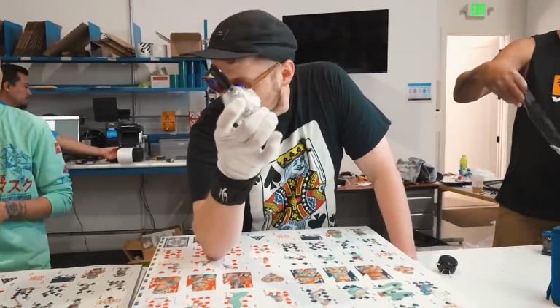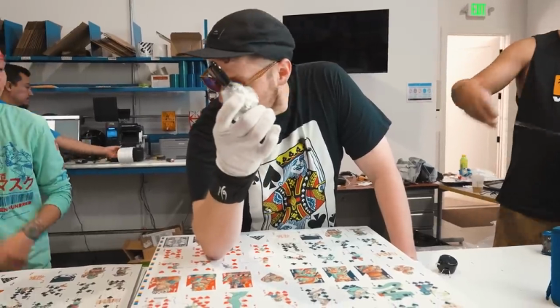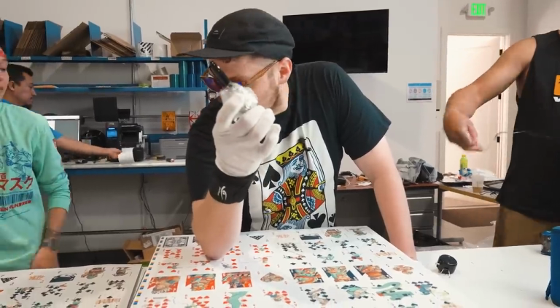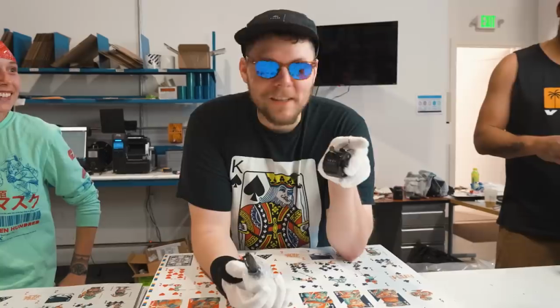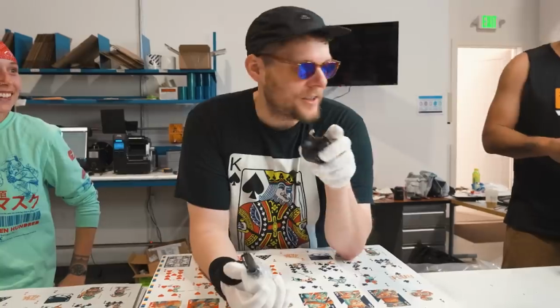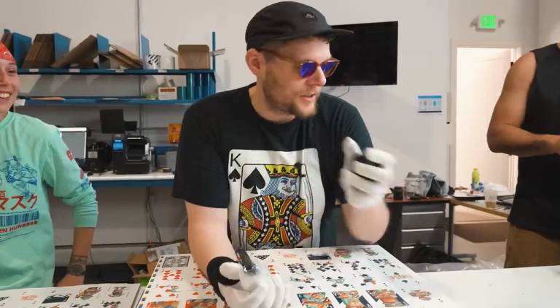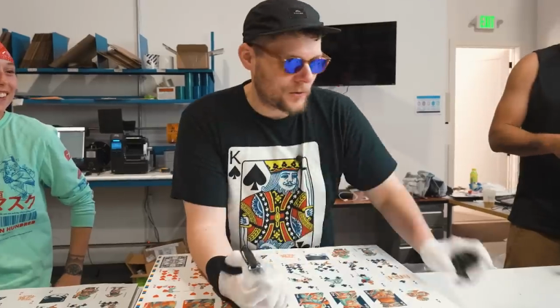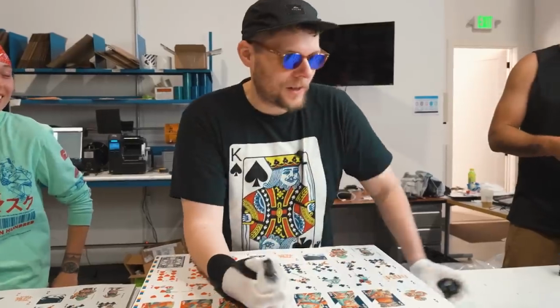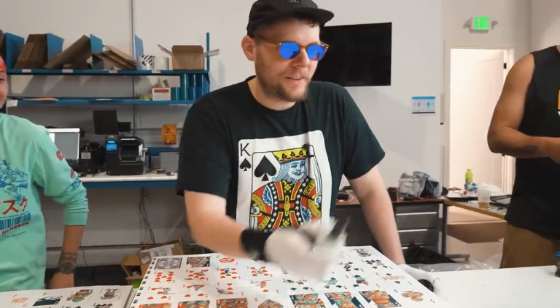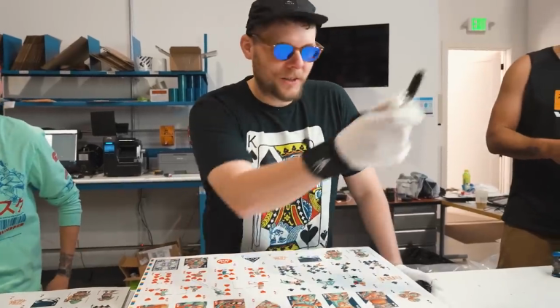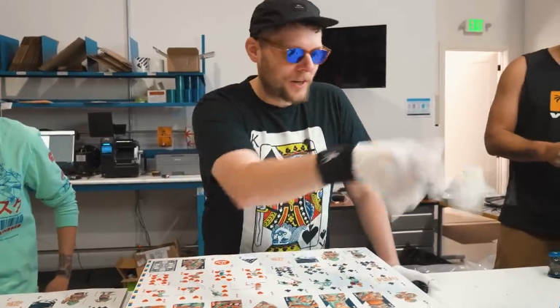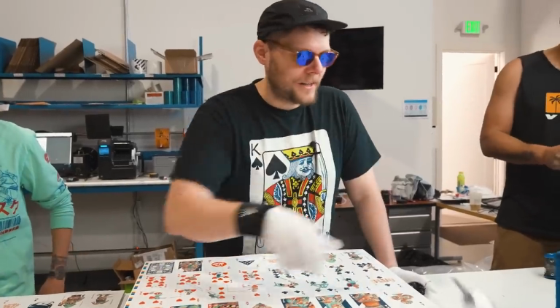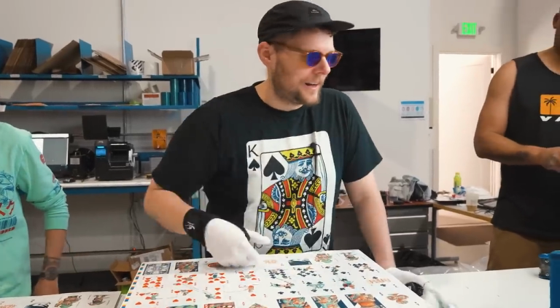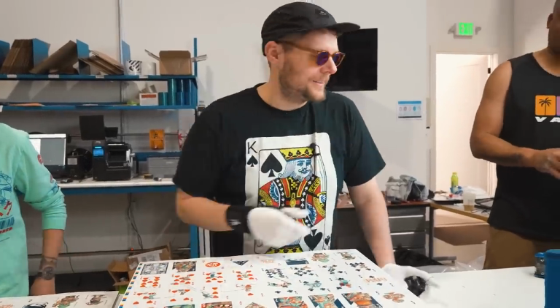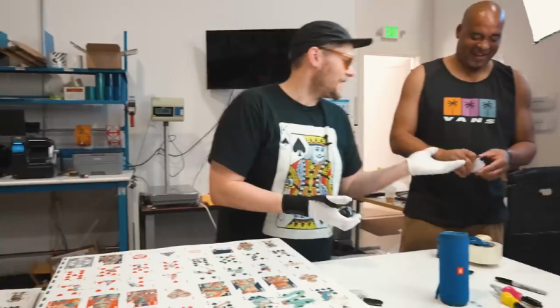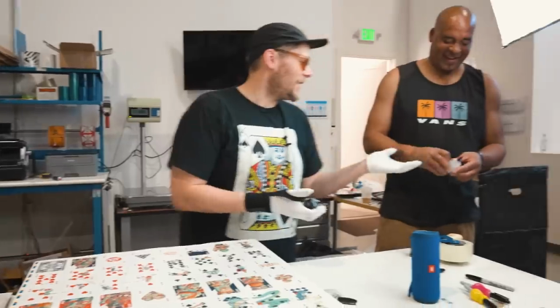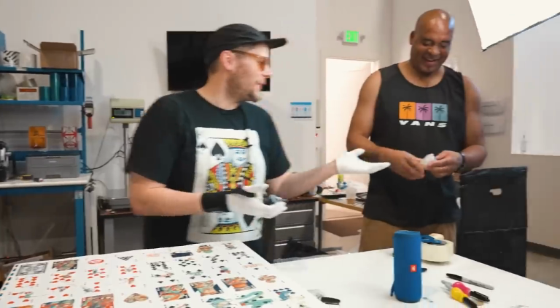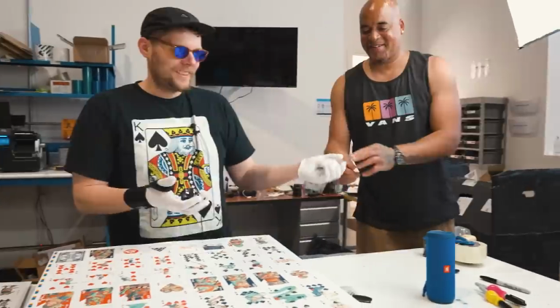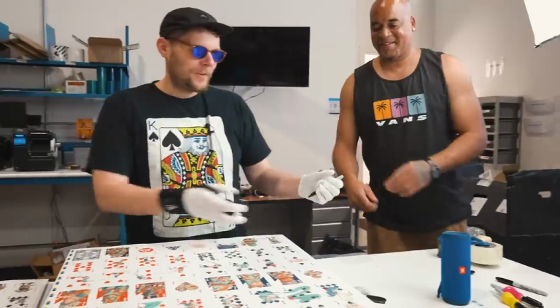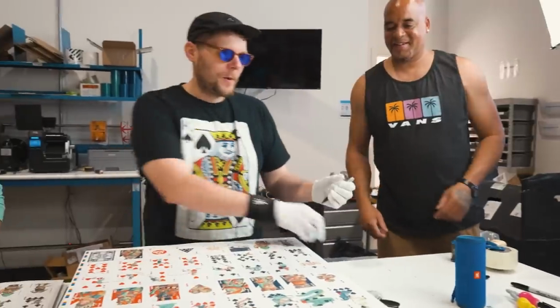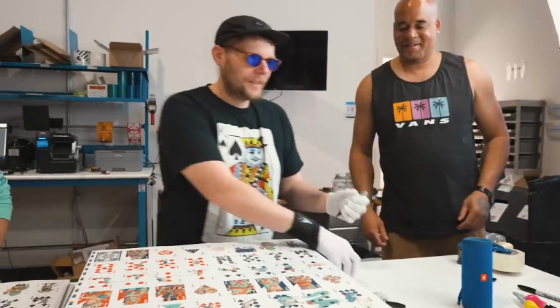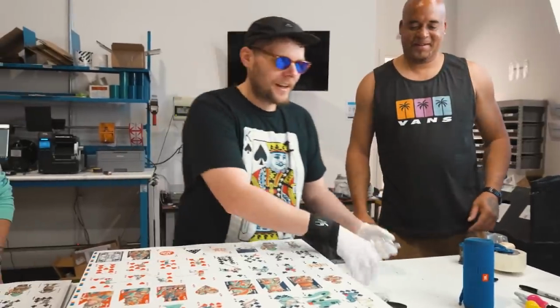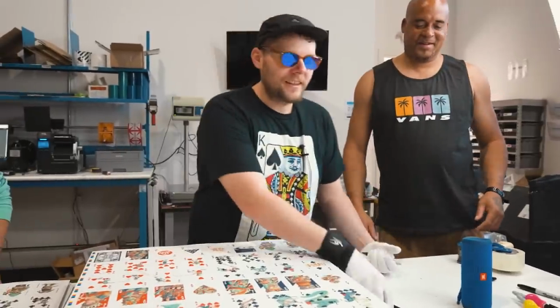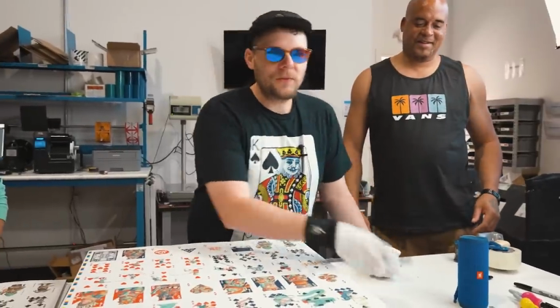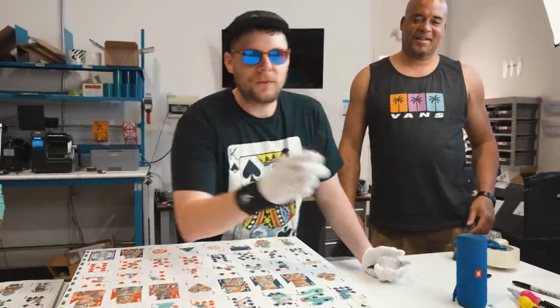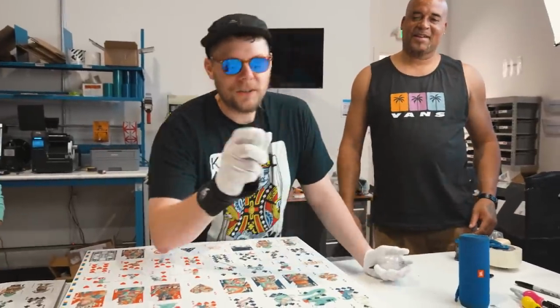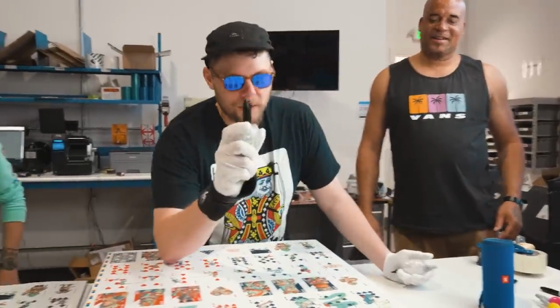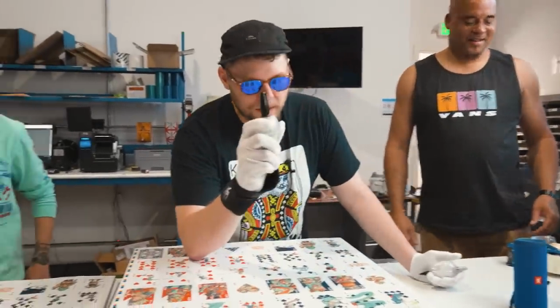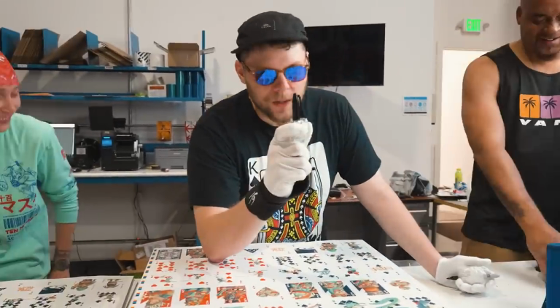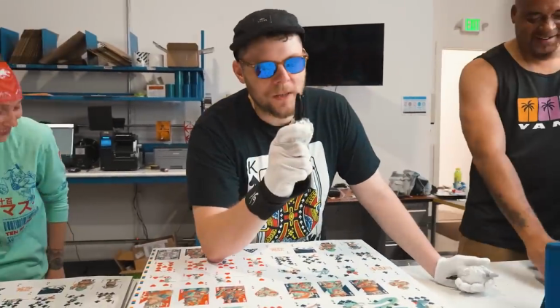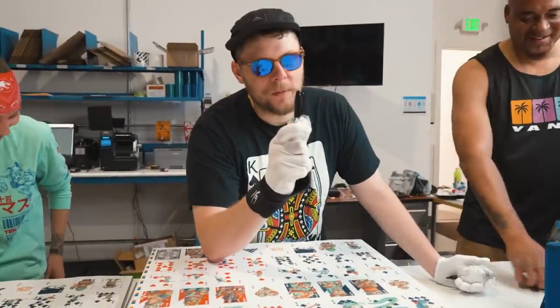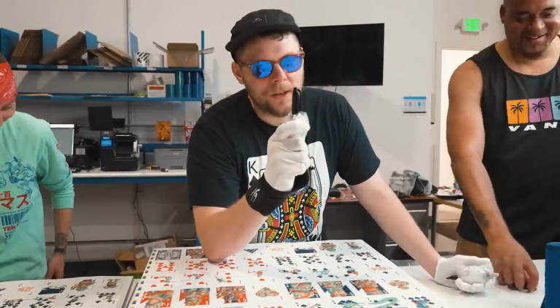First Sharpie down. Next Sharpie — let's have a moment of silence for first Sharpie. We're gonna miss you, brother.